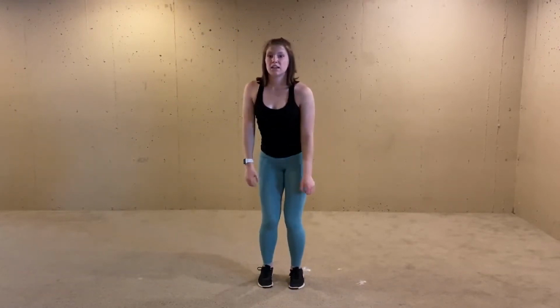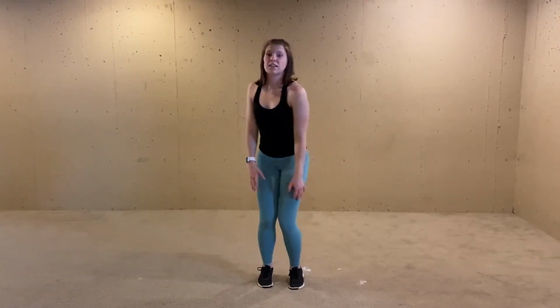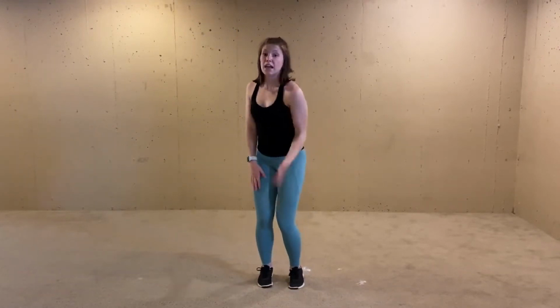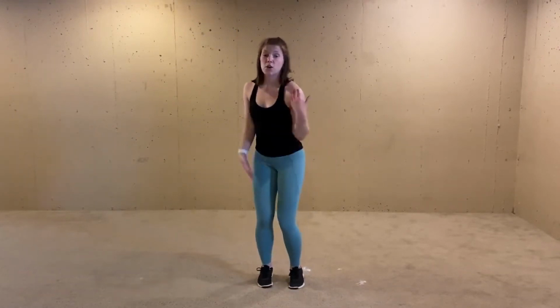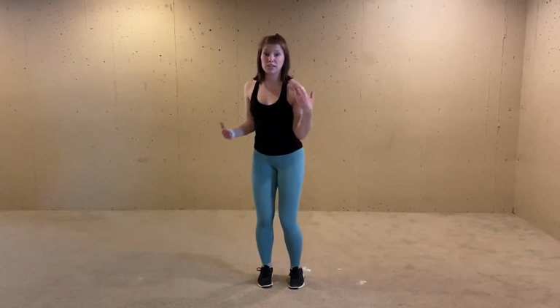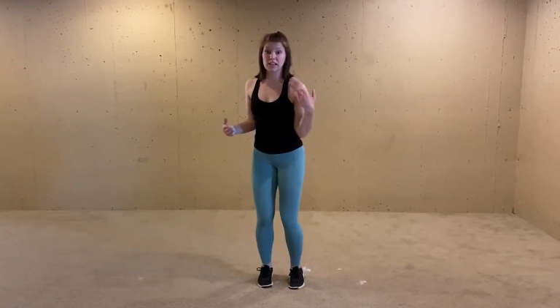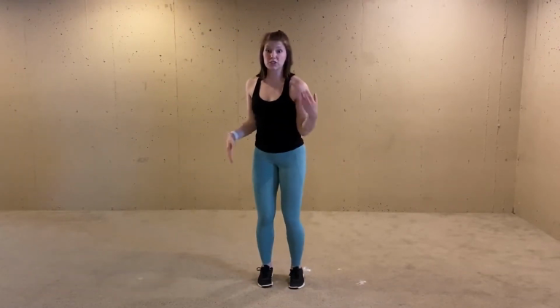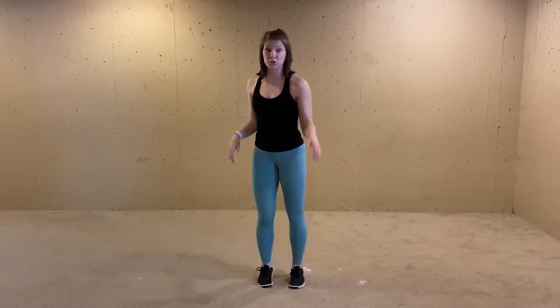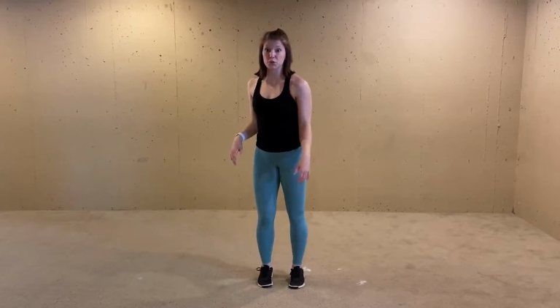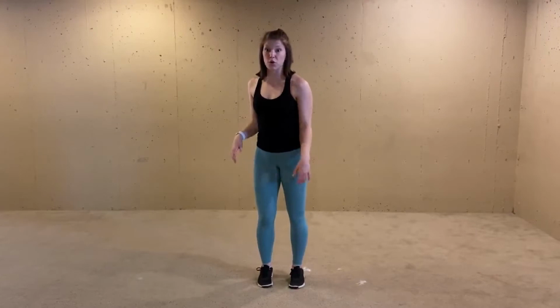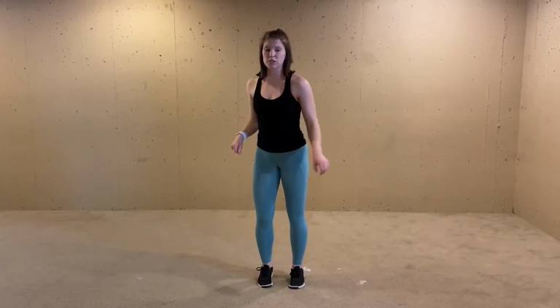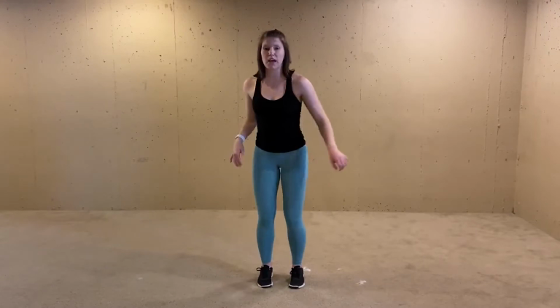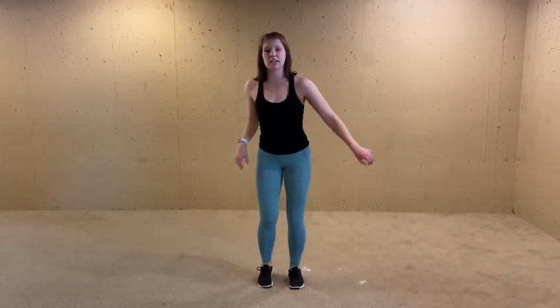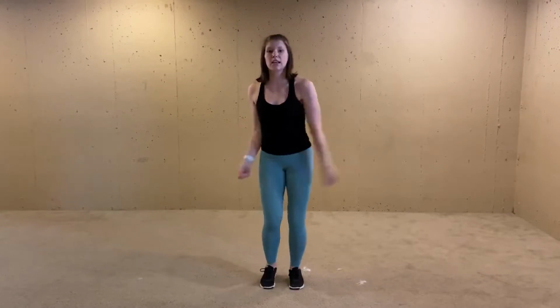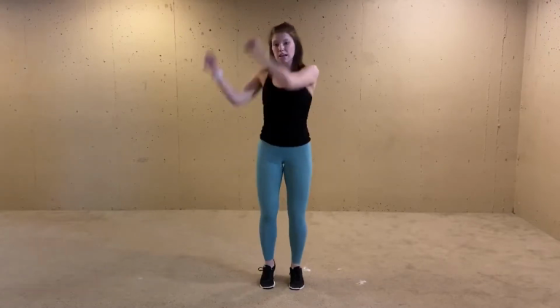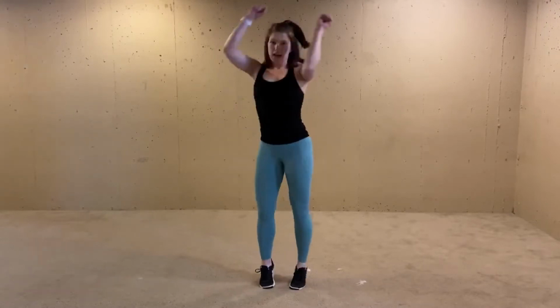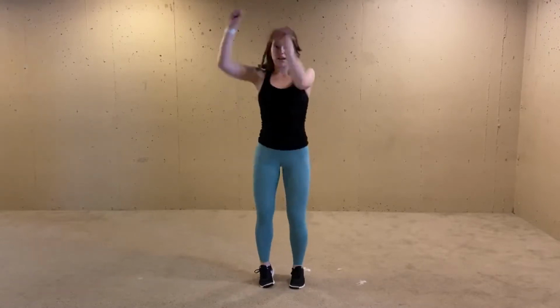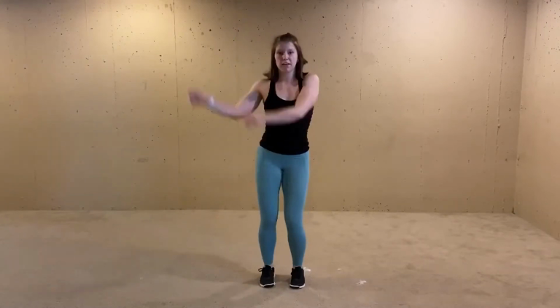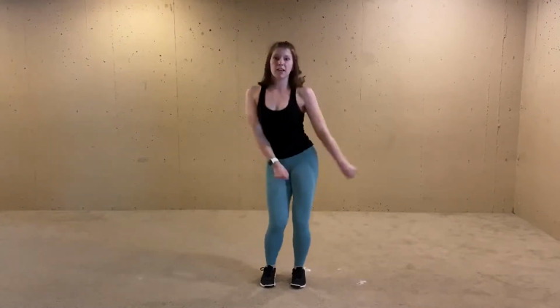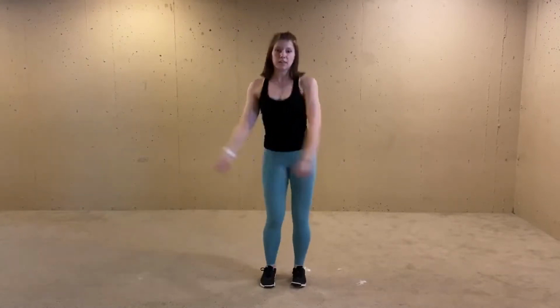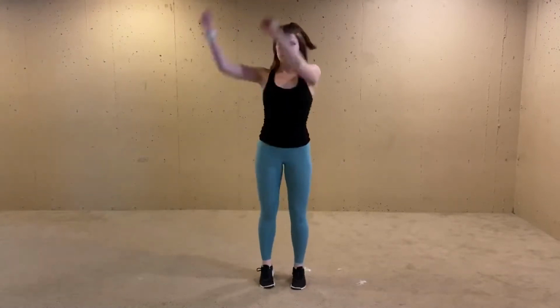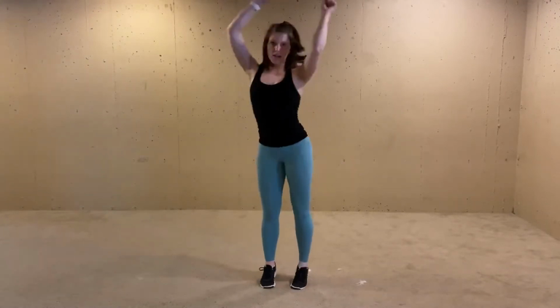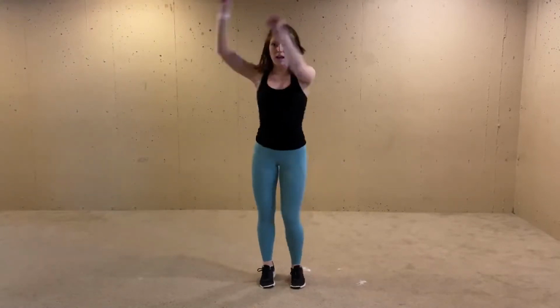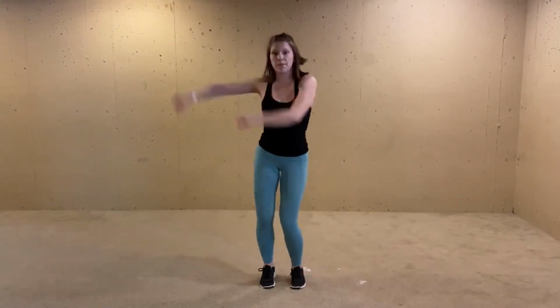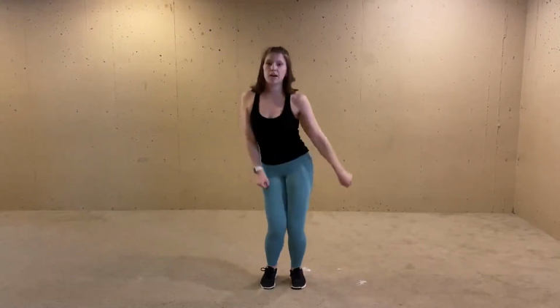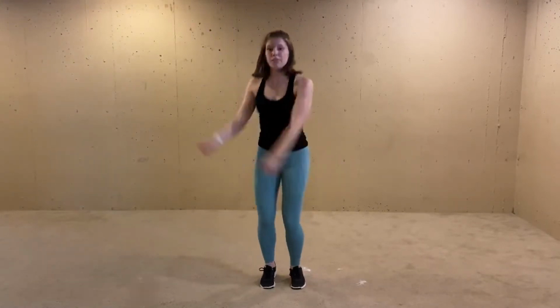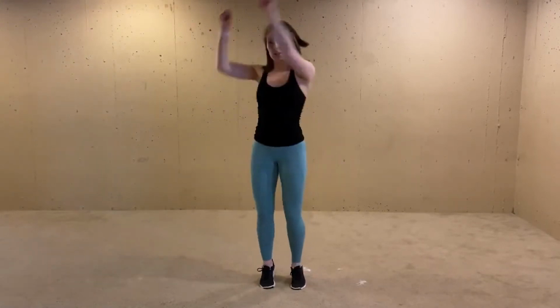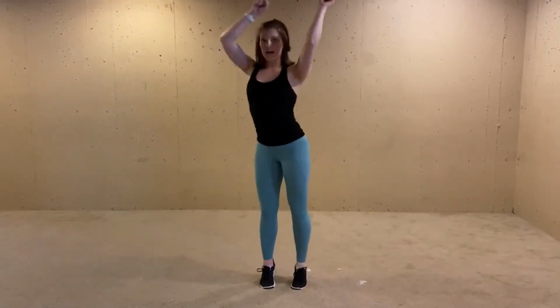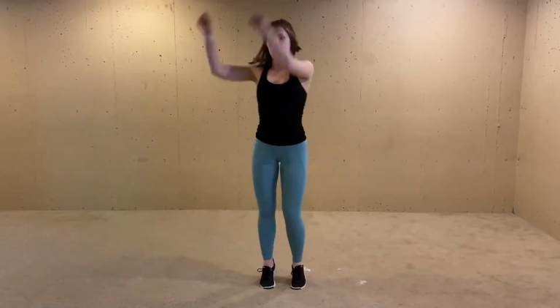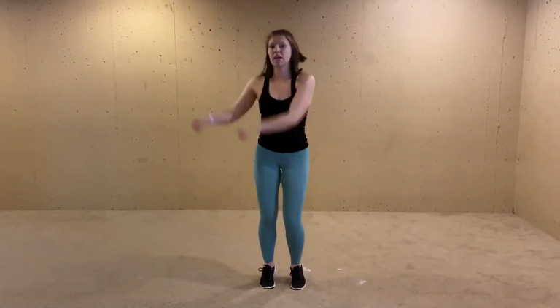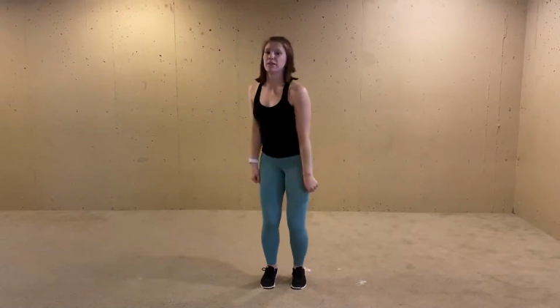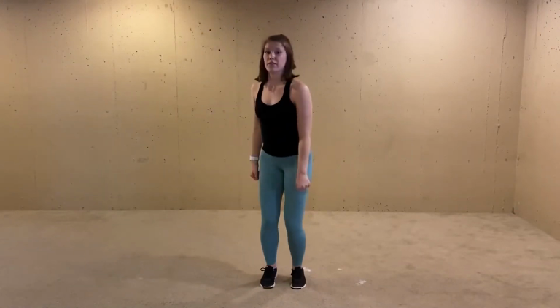Then we take a little shoulder roll — that's having the time of your life.